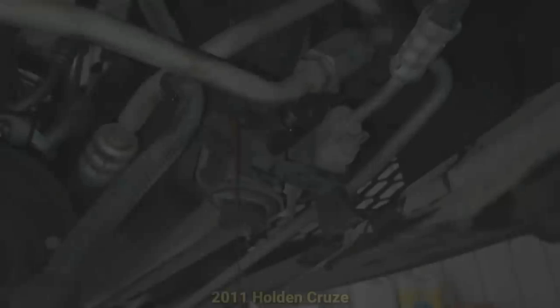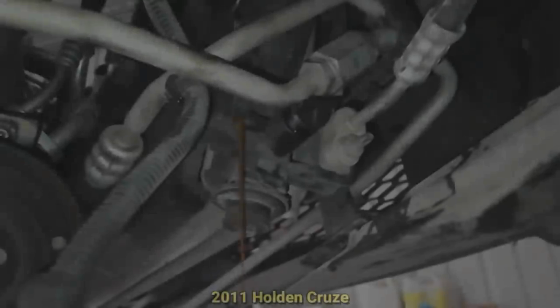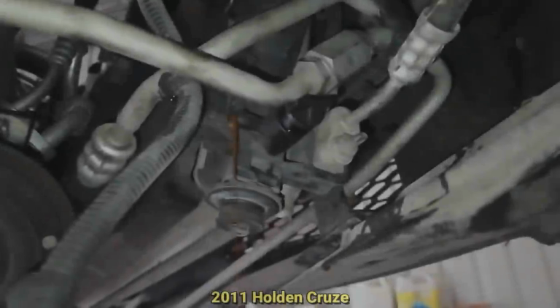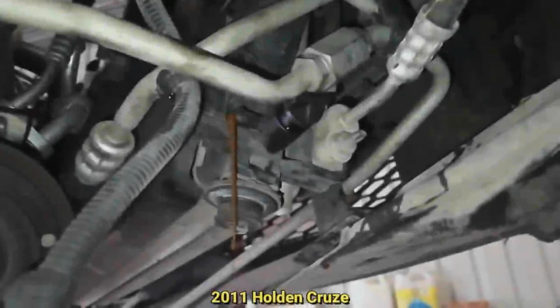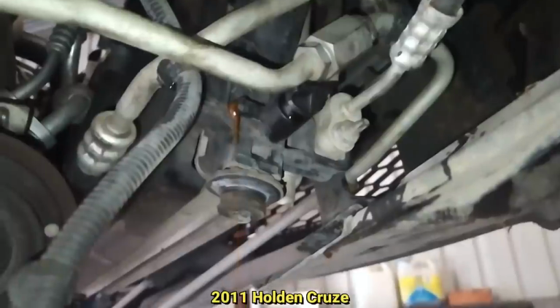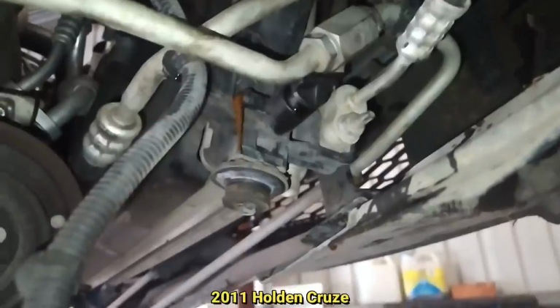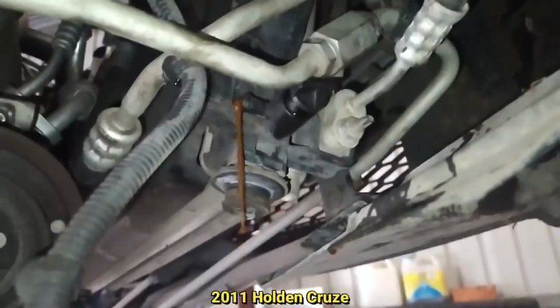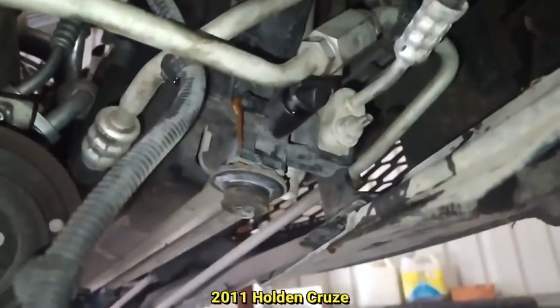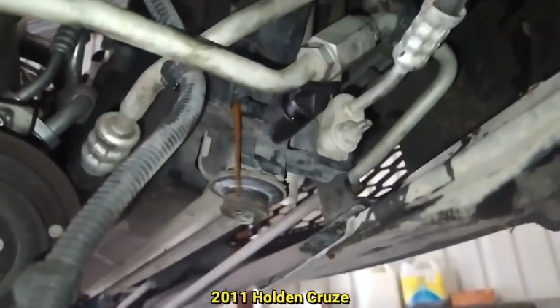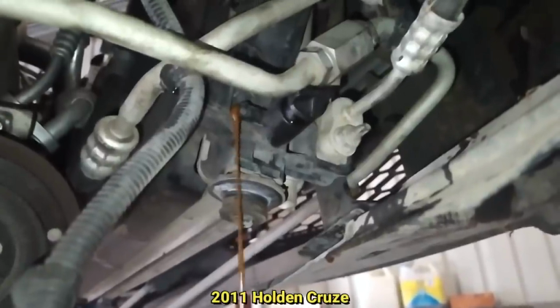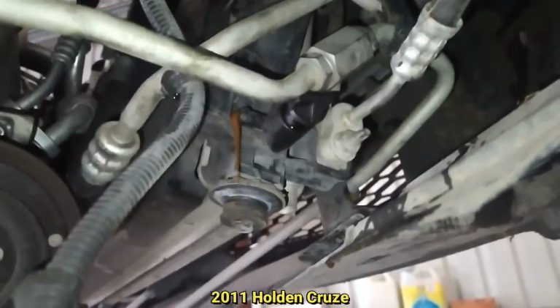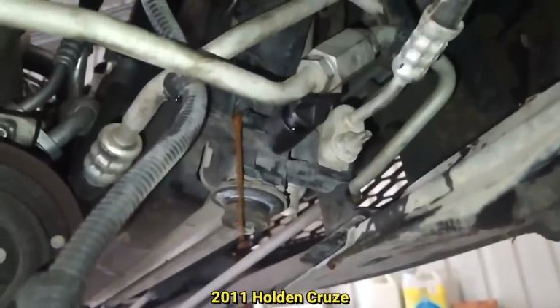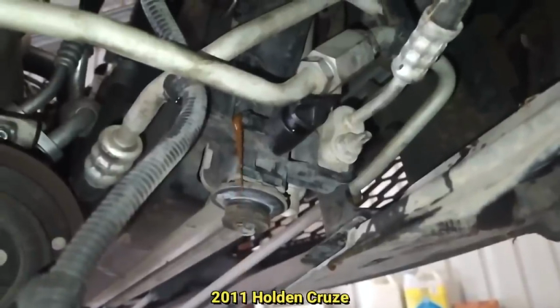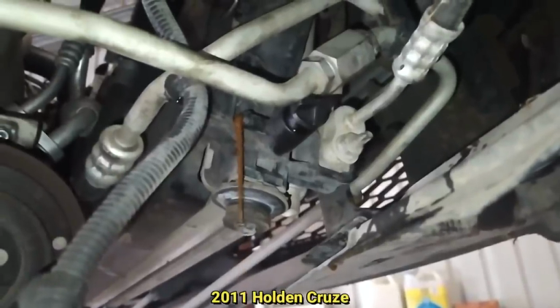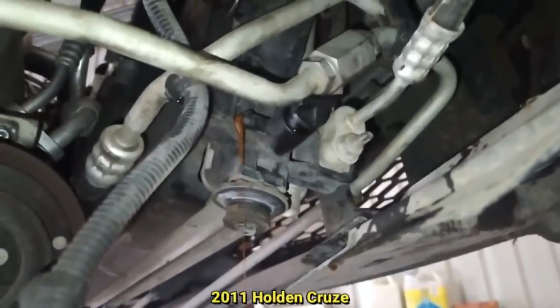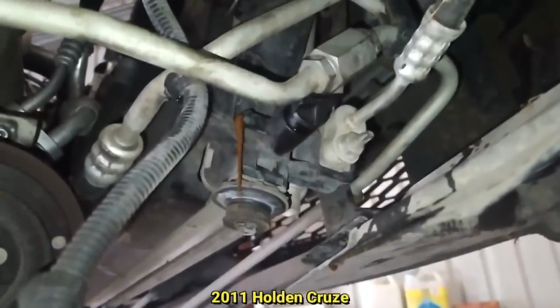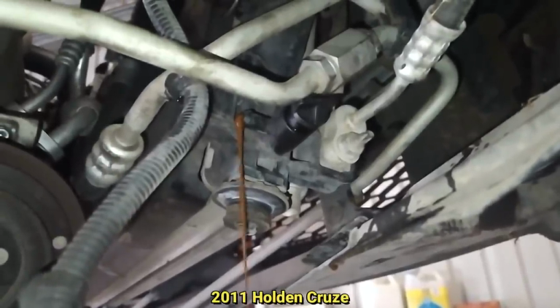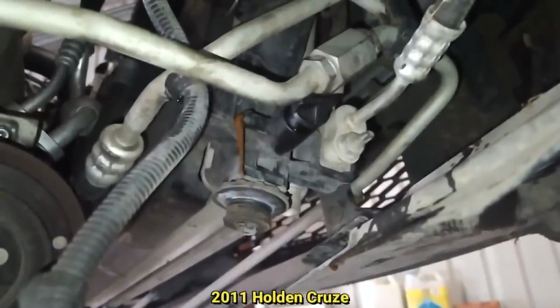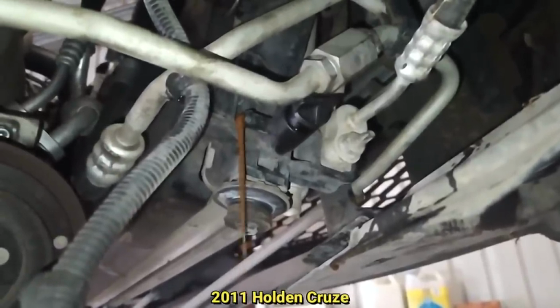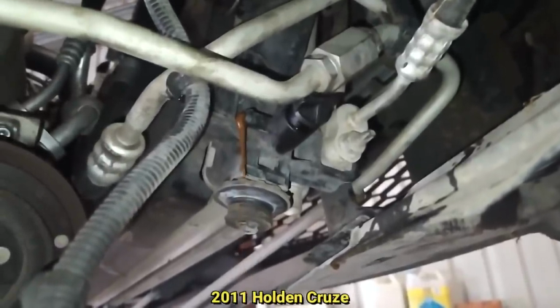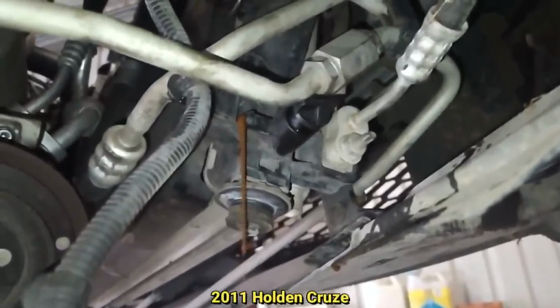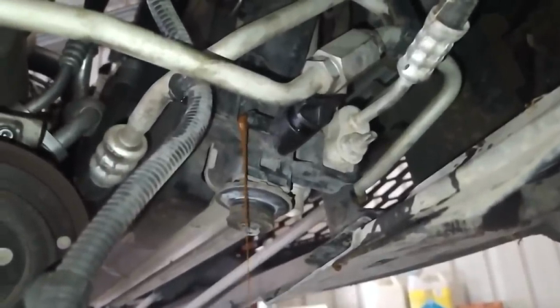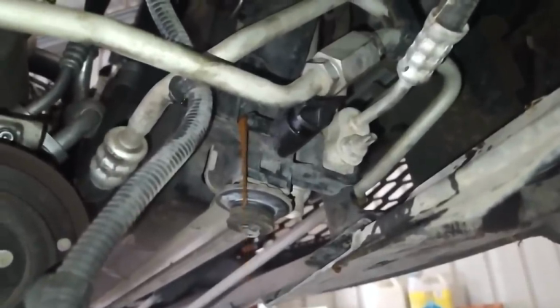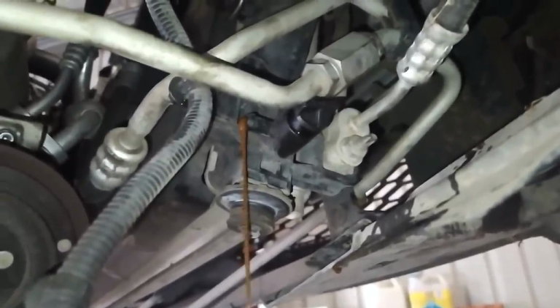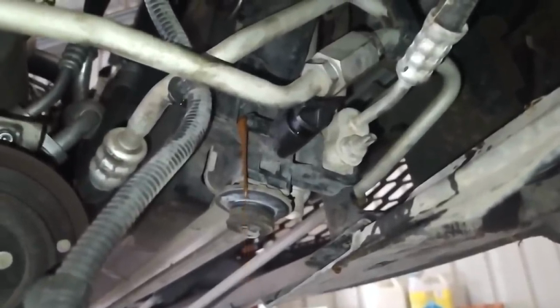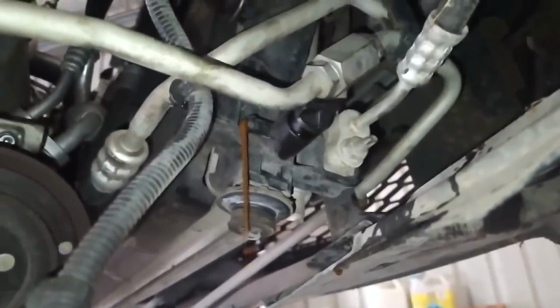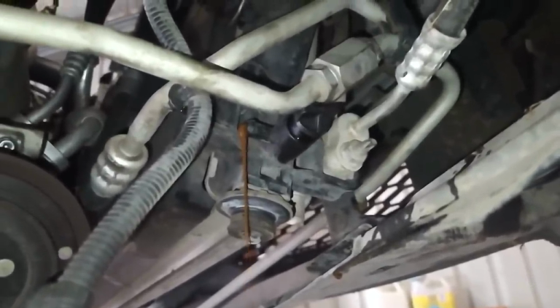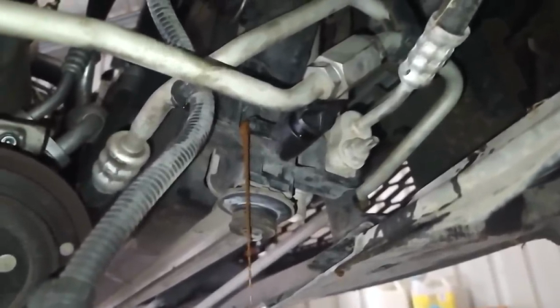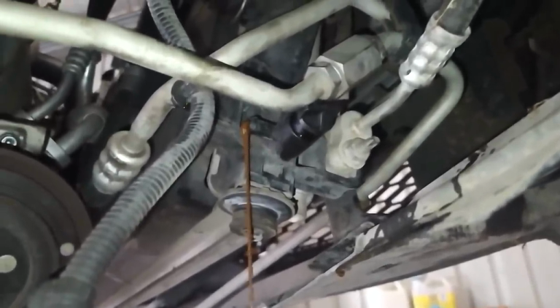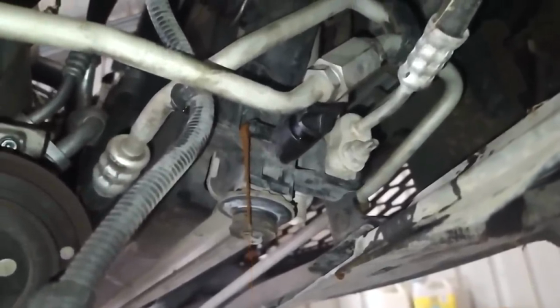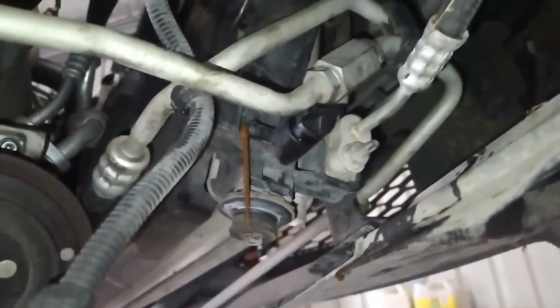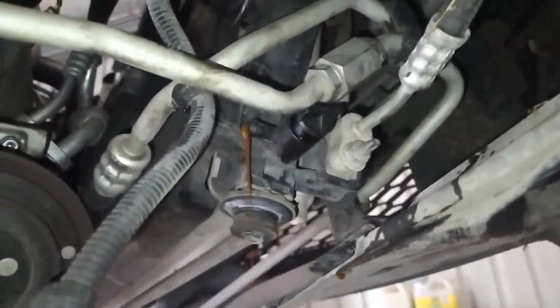This customer said their vehicle overheated but they kept driving. That does not look like coolant.